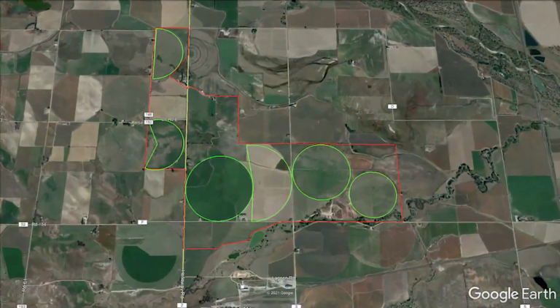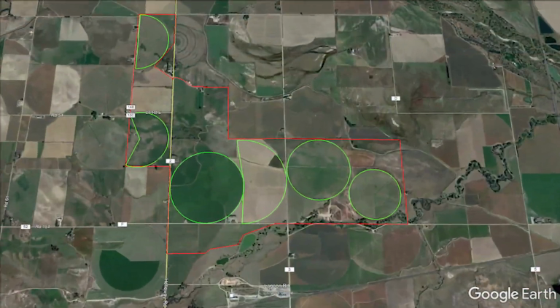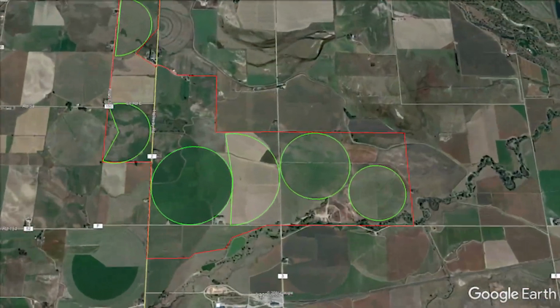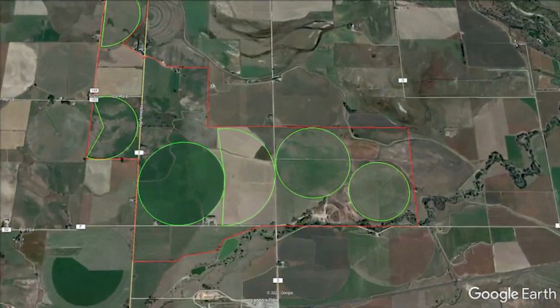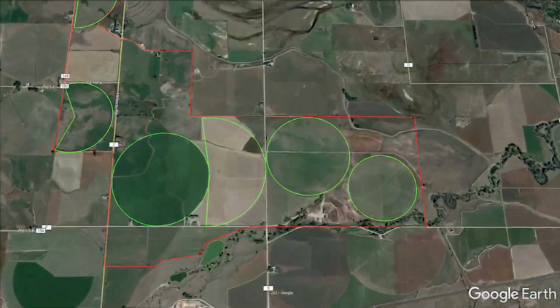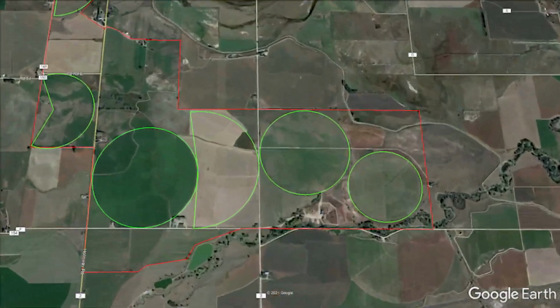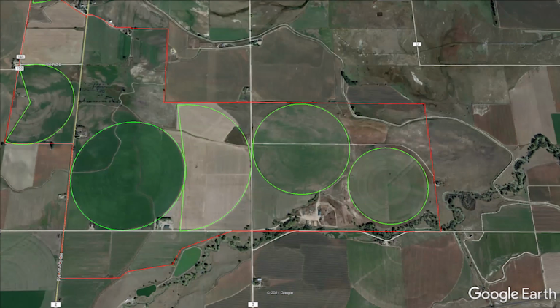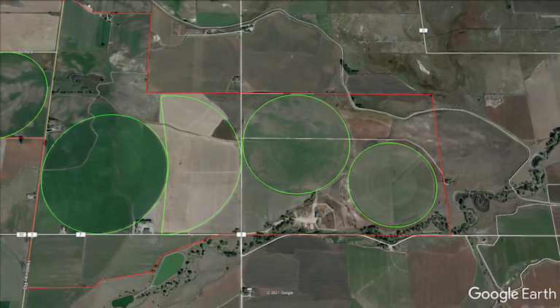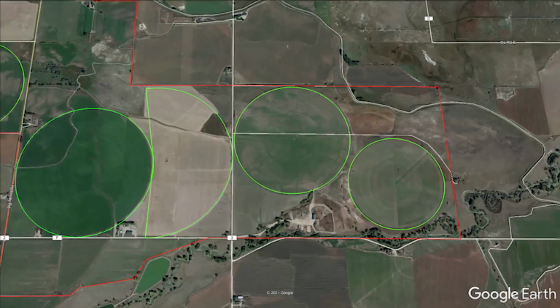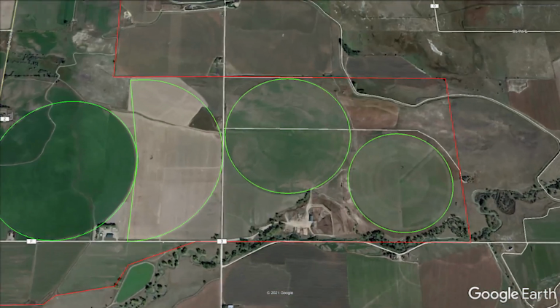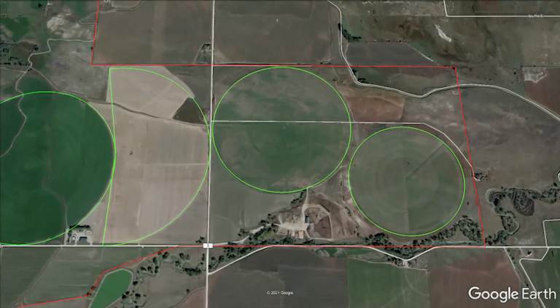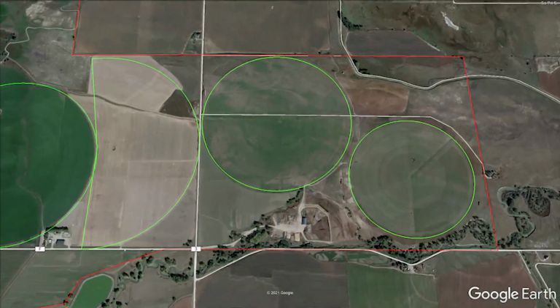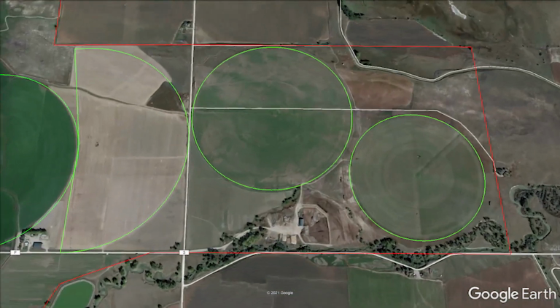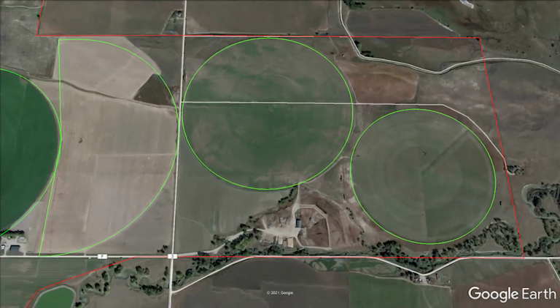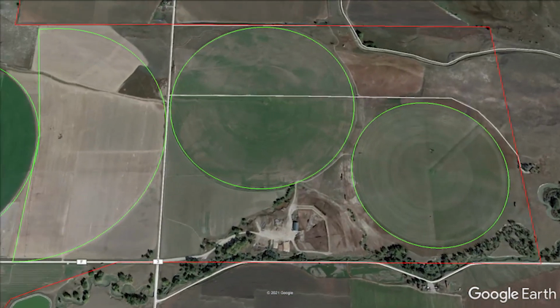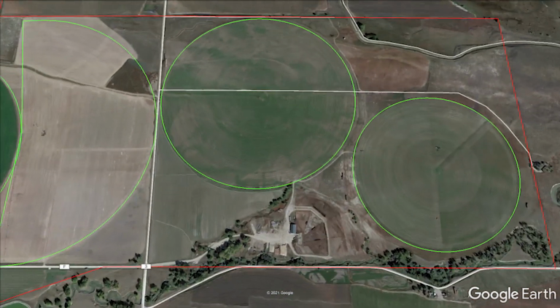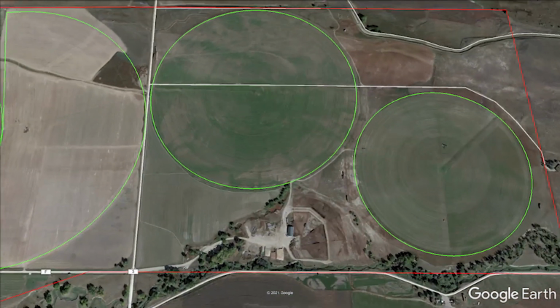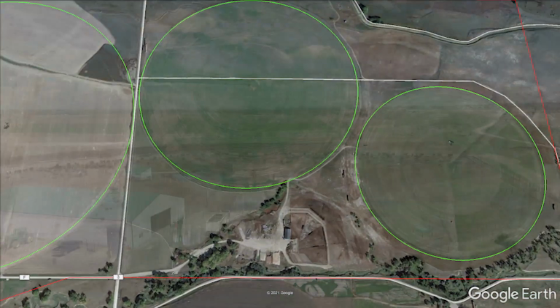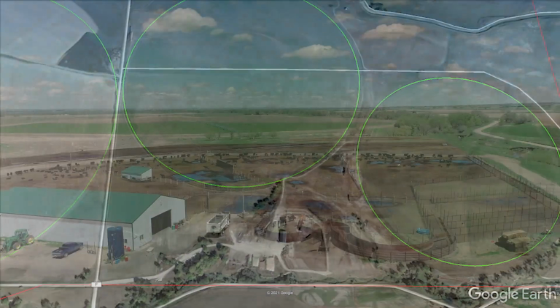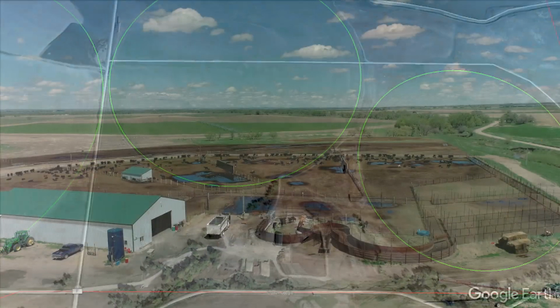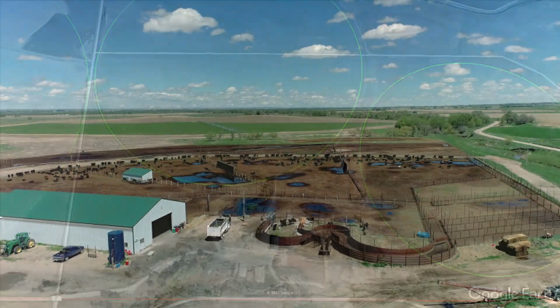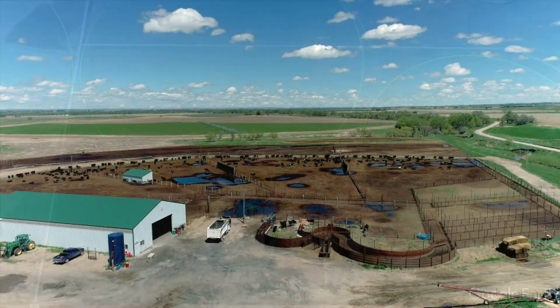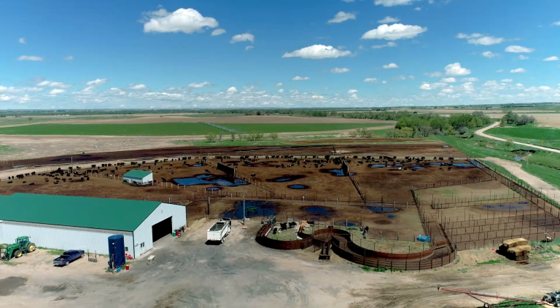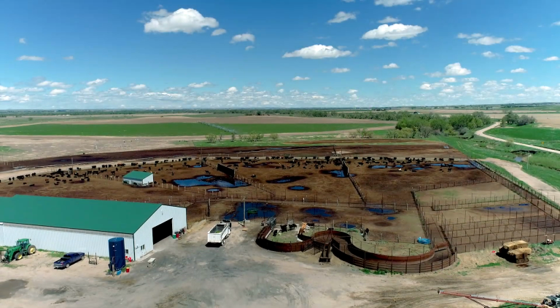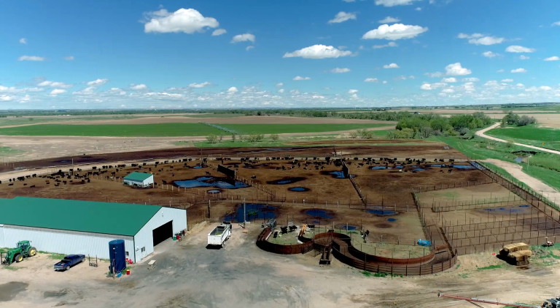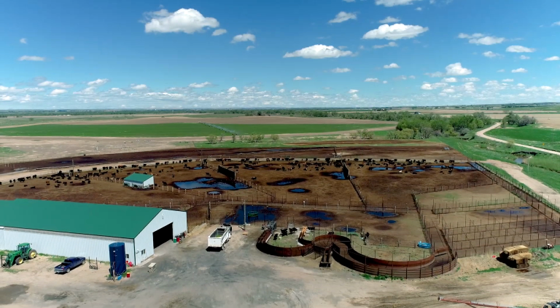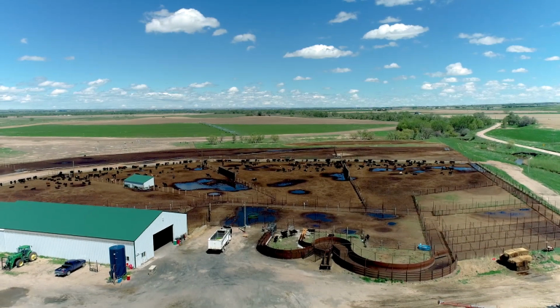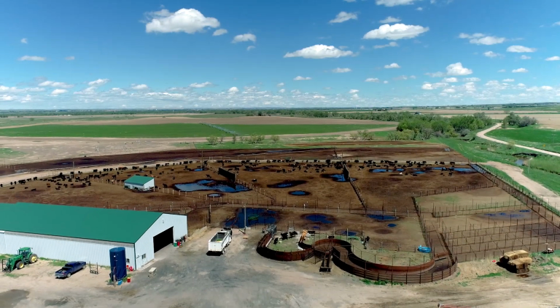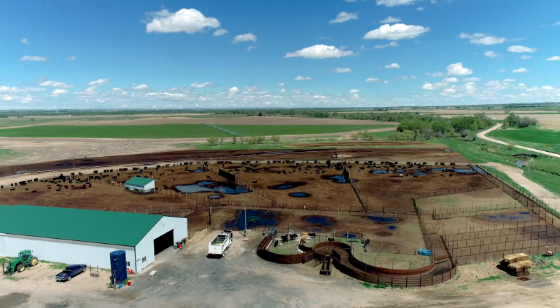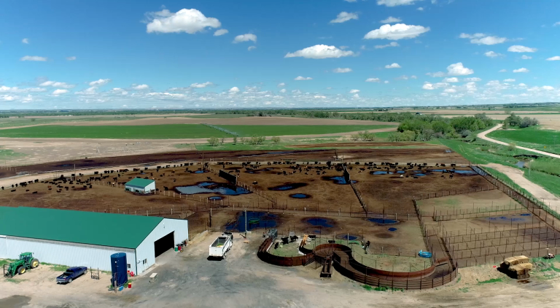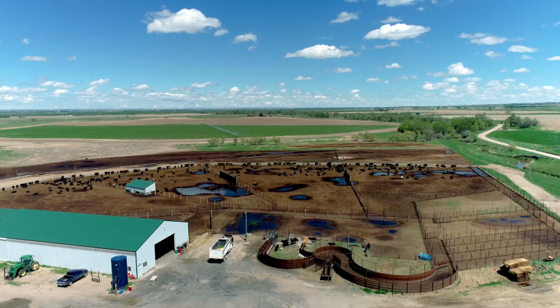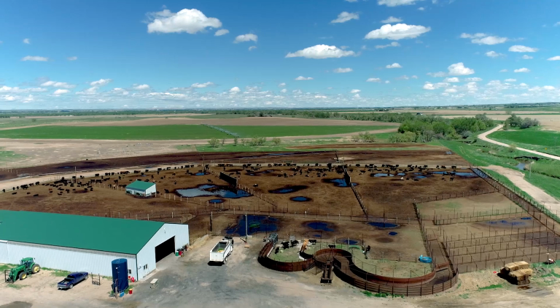In the southeast corner of the farm lies the 999 head feedlot, which is permitted to expand to 5,000 head of cattle.